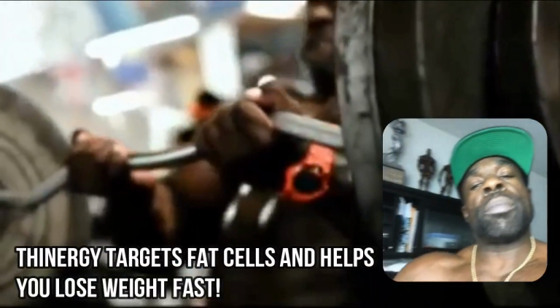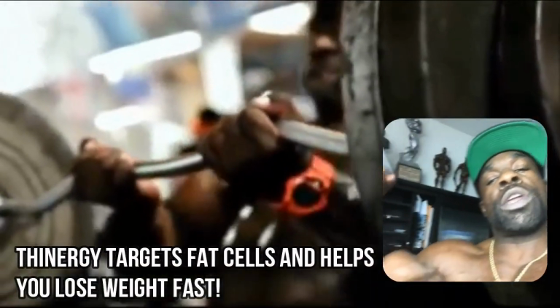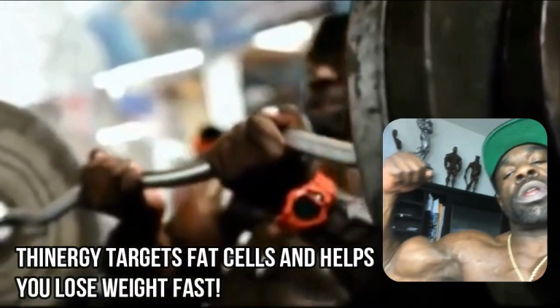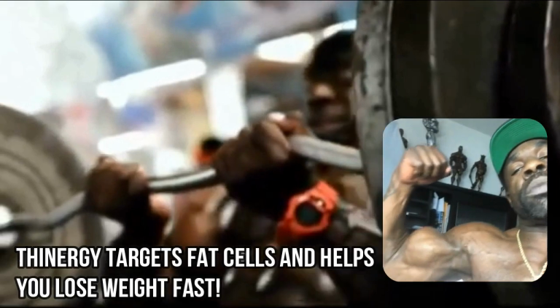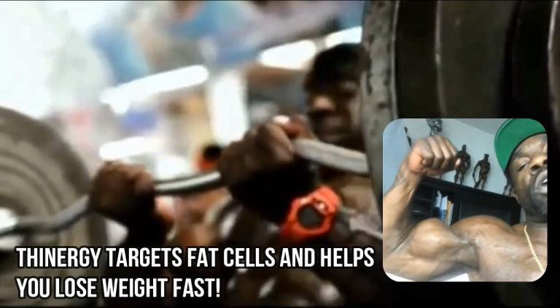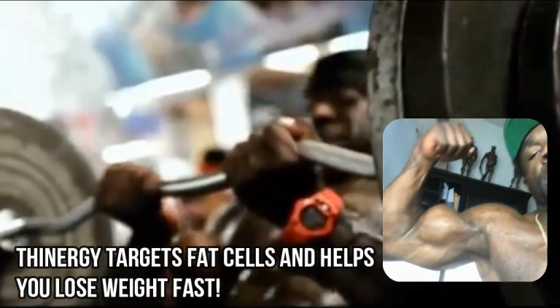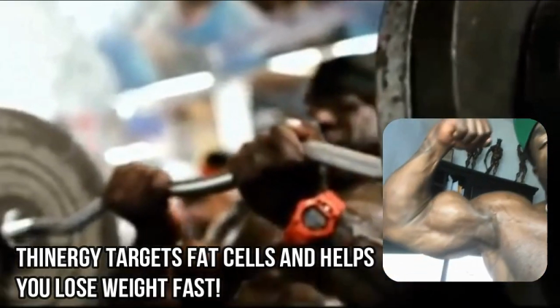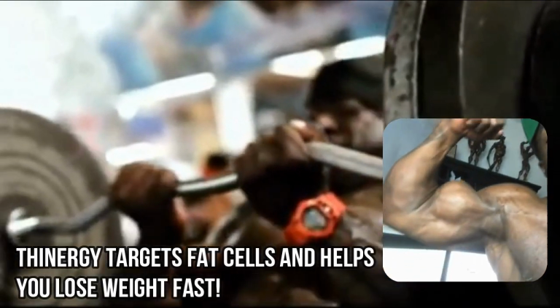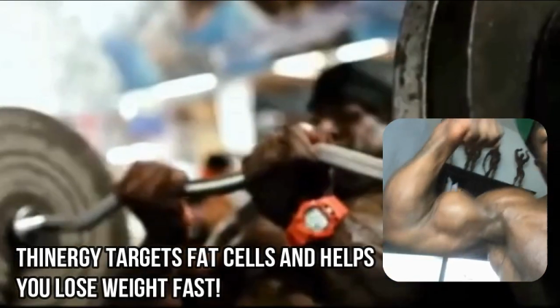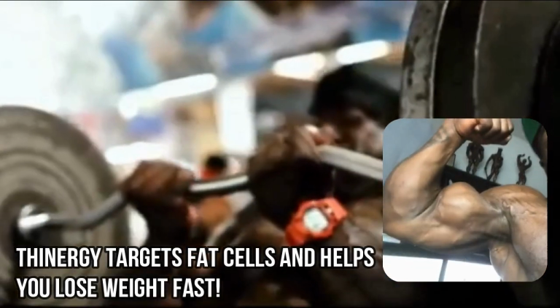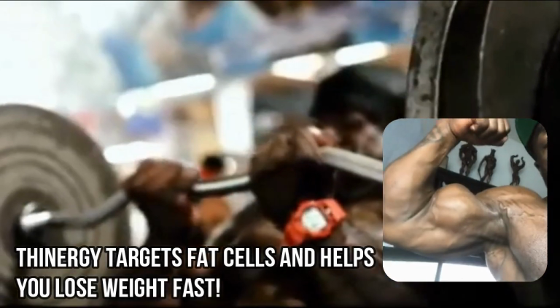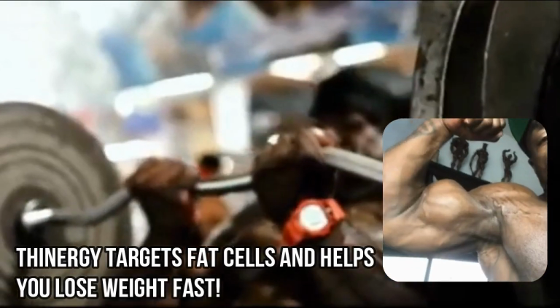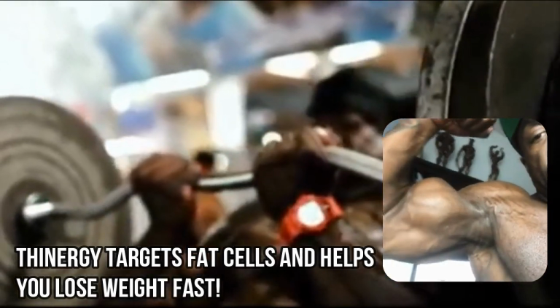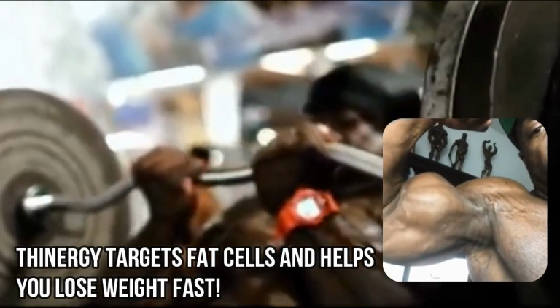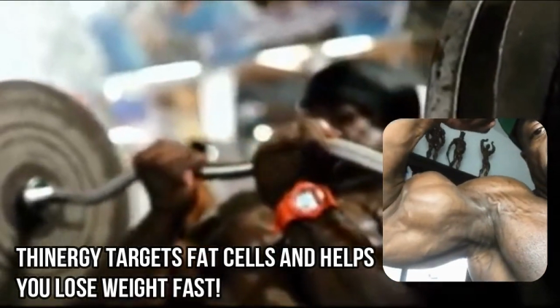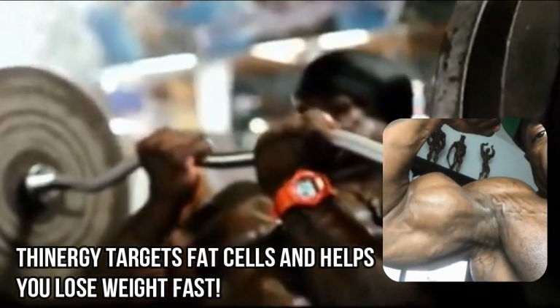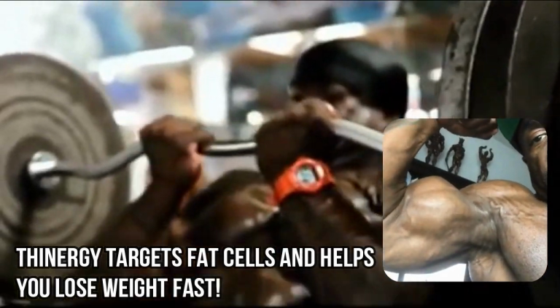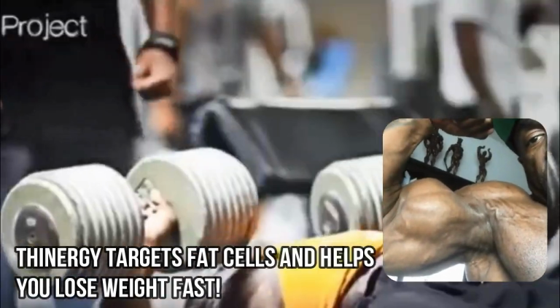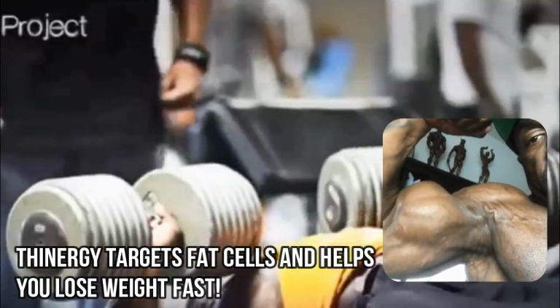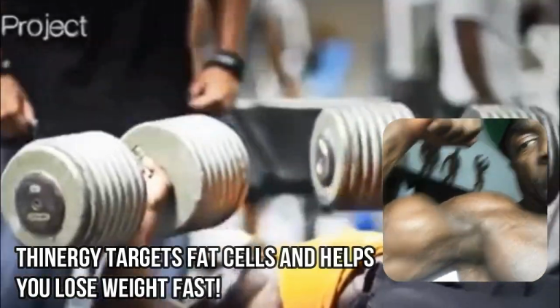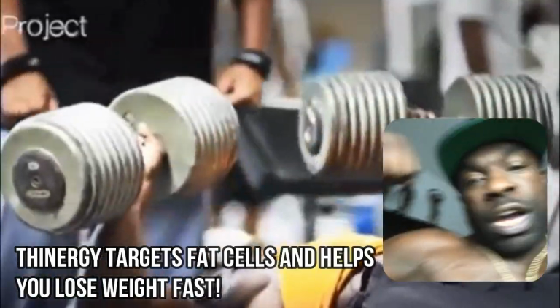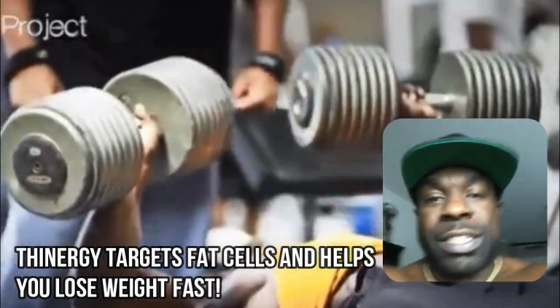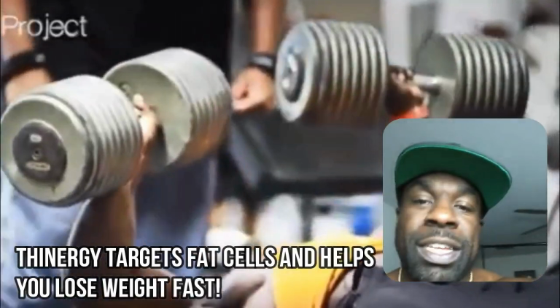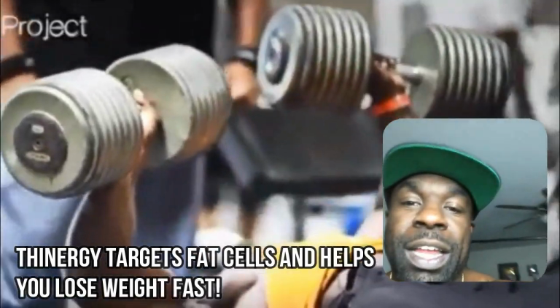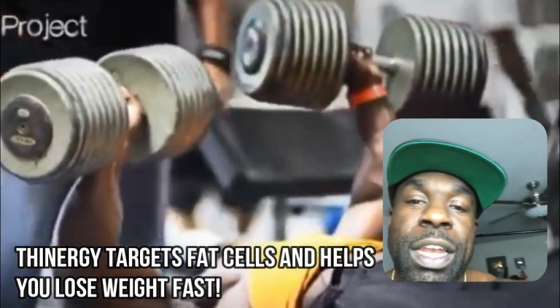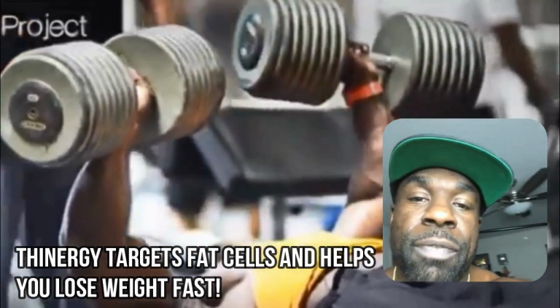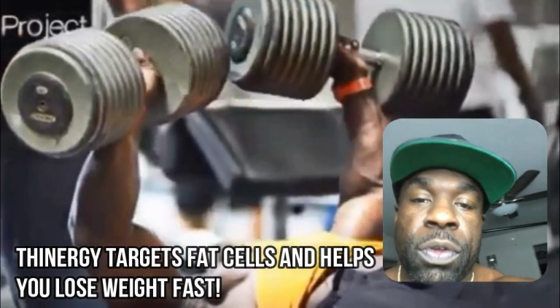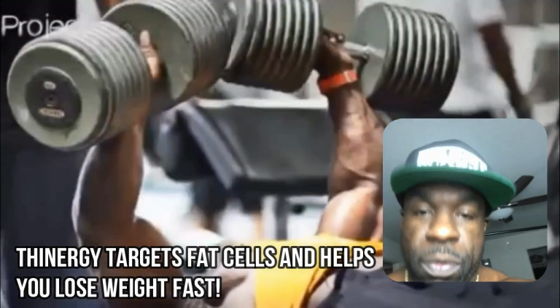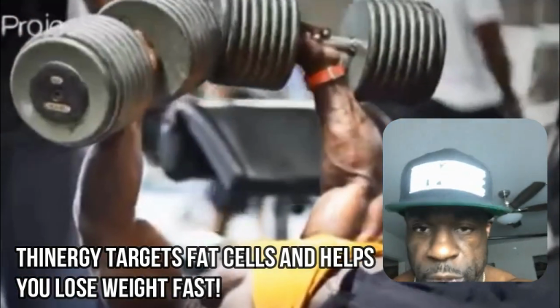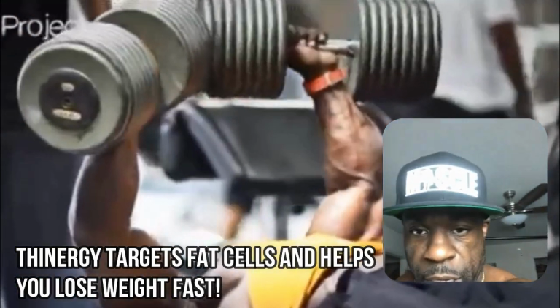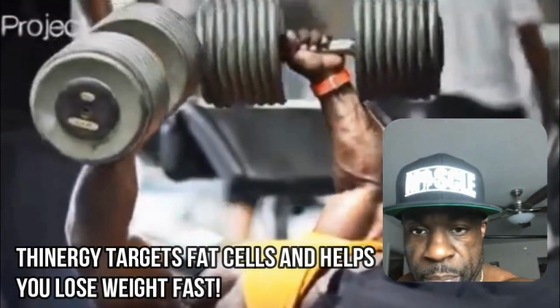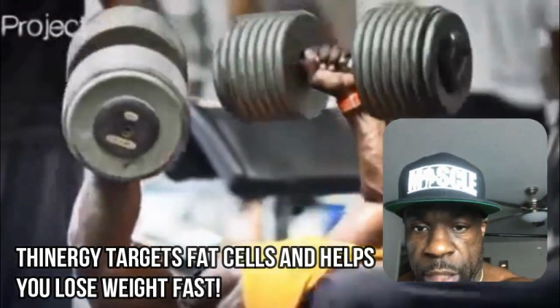Let me give you a little more inspiration and motivation. Look at them flex. Love you. Stay blessed.